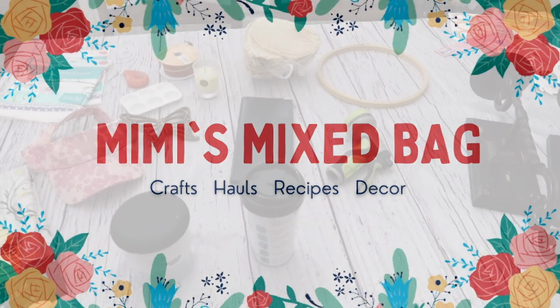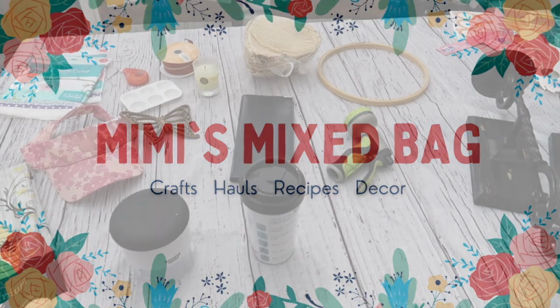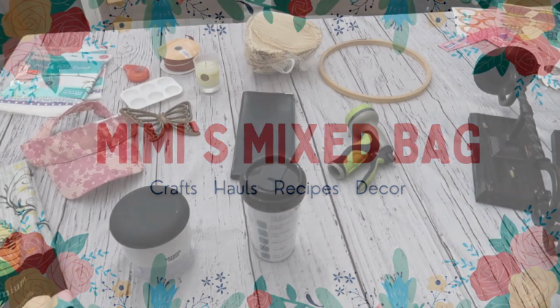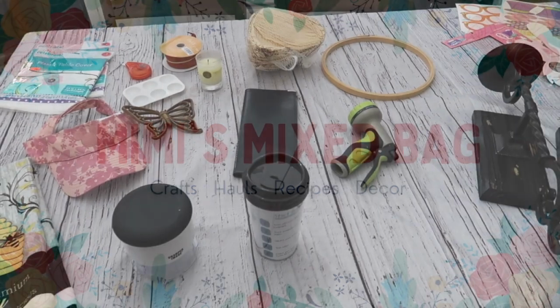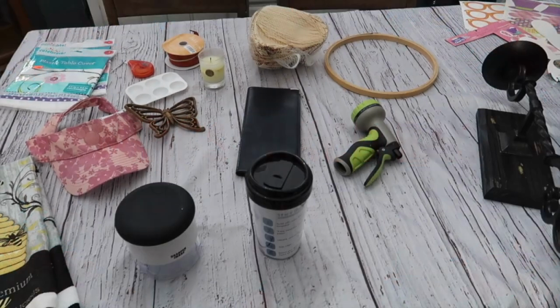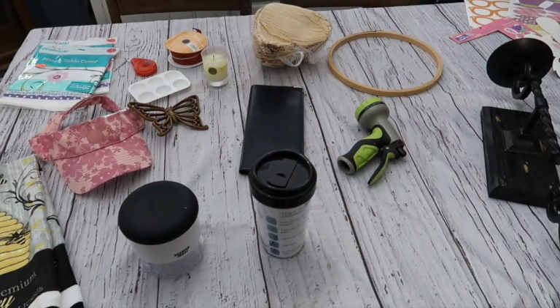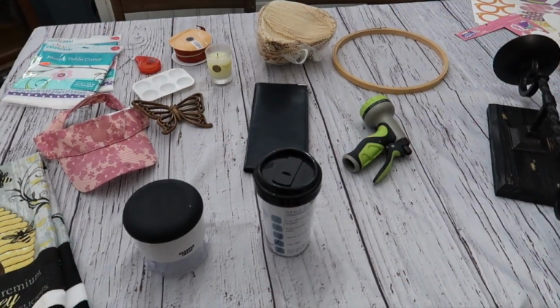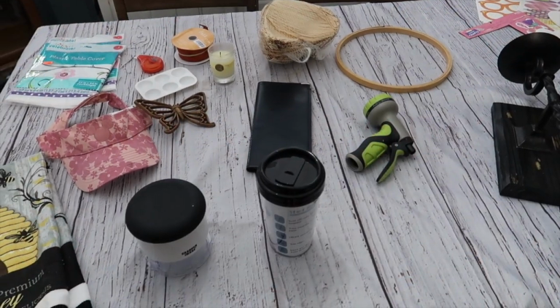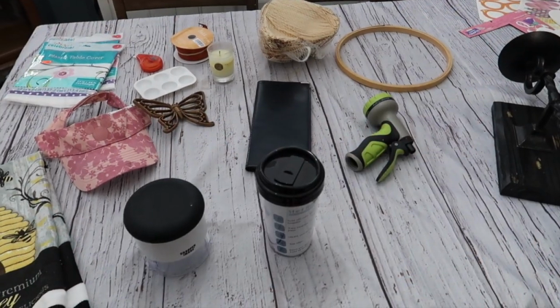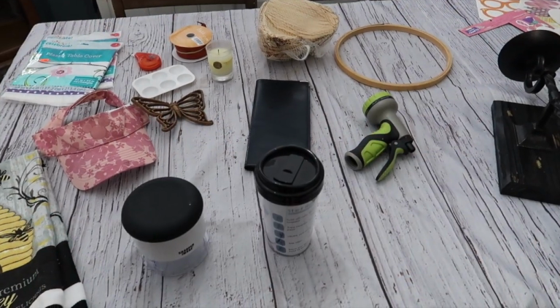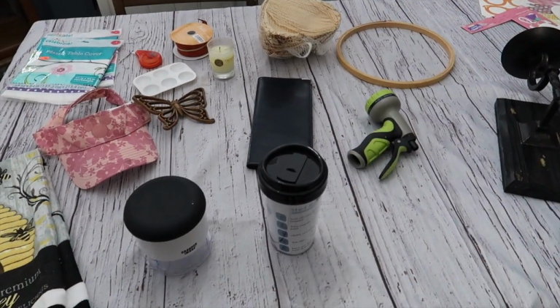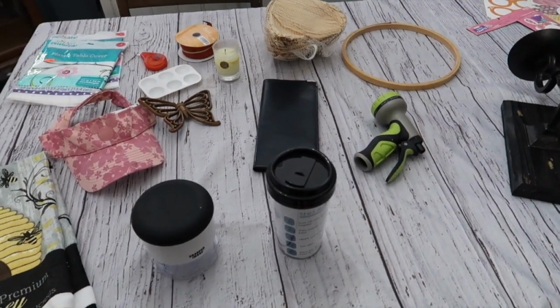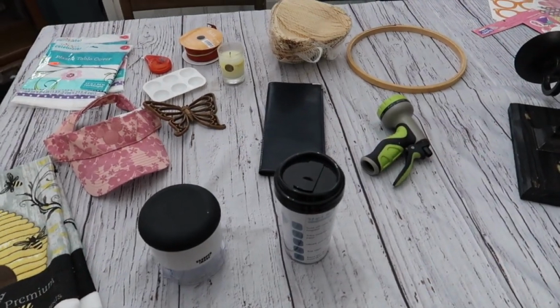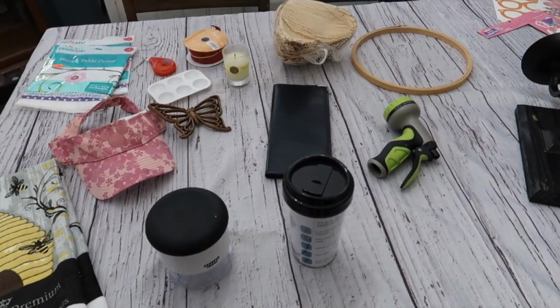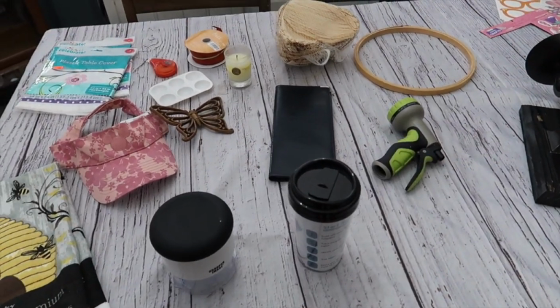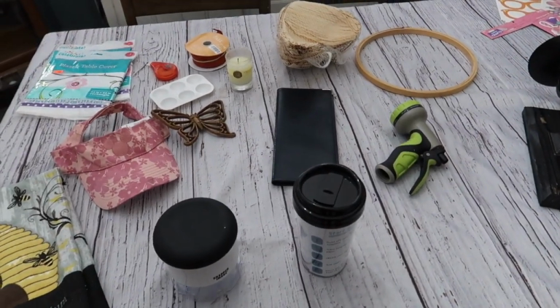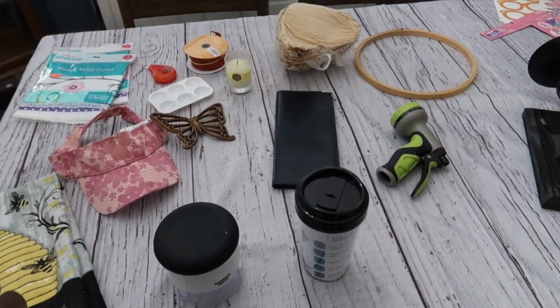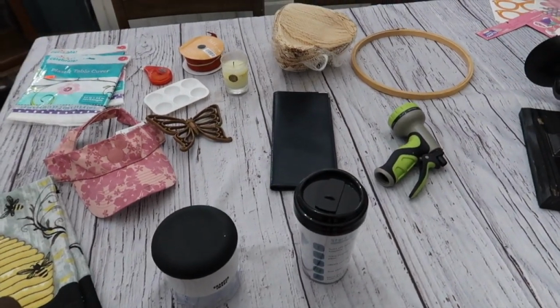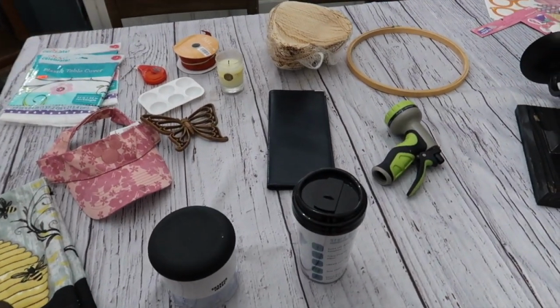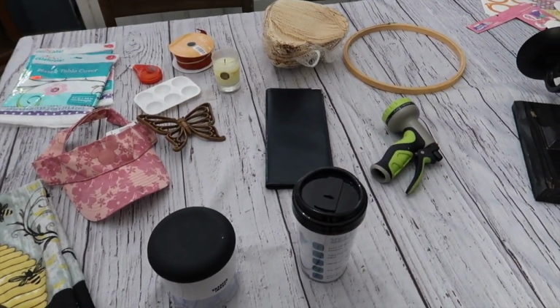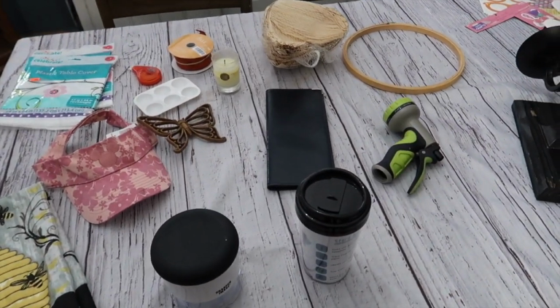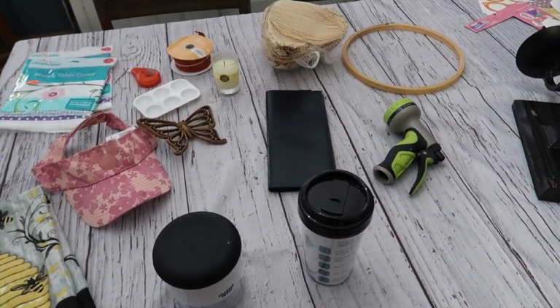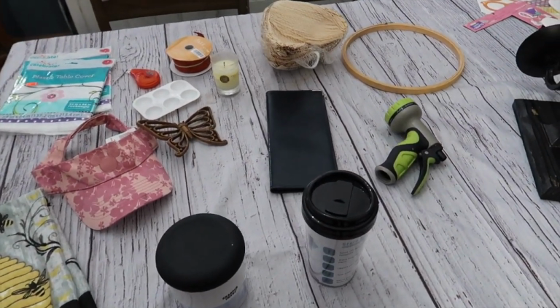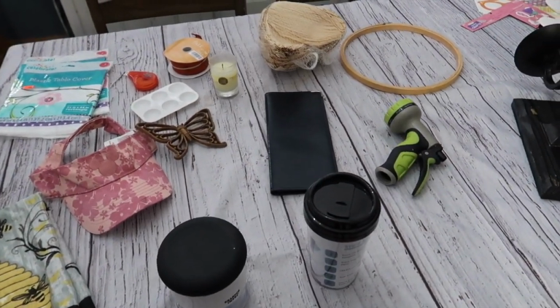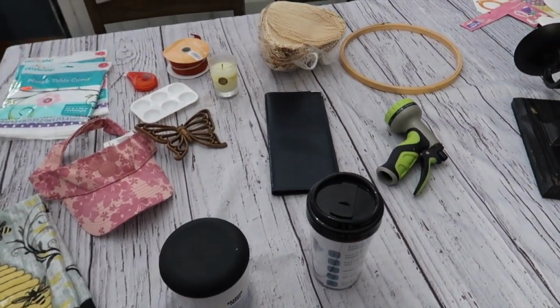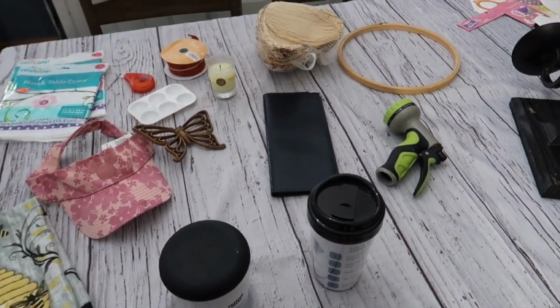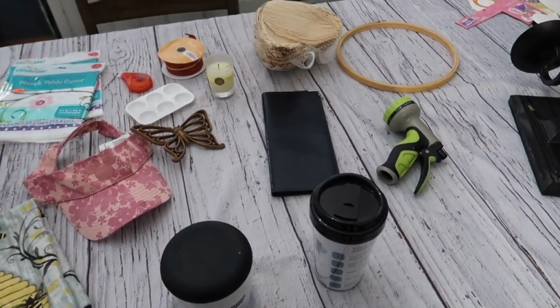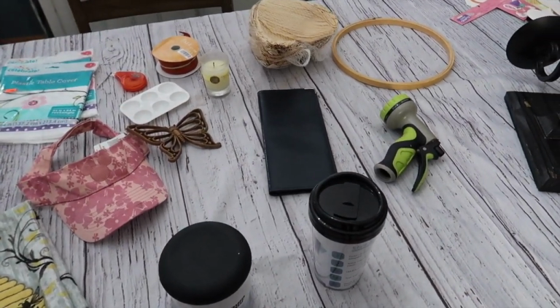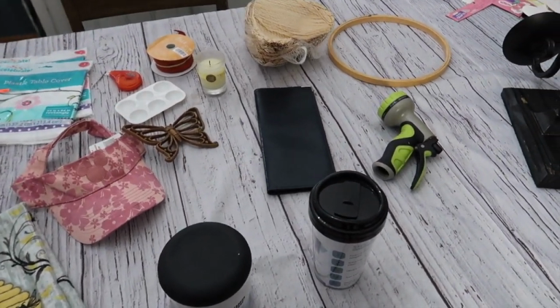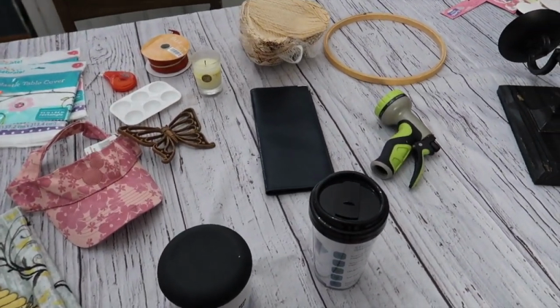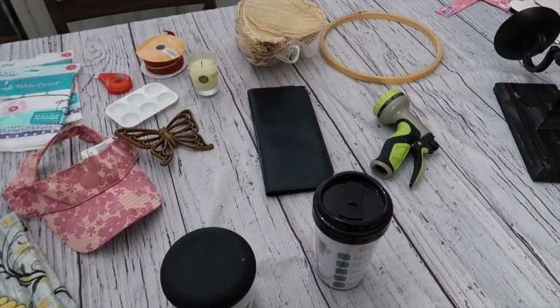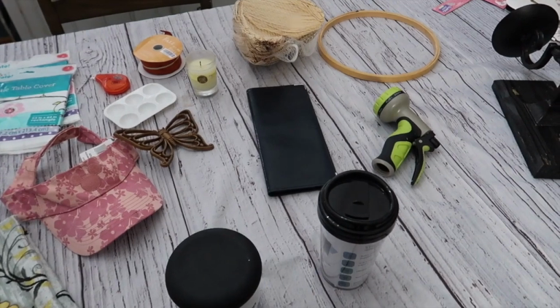Hey friends, welcome back to Mimi's Mixed Bag. It's the end of March and it's time for me to share my thrifted finds.